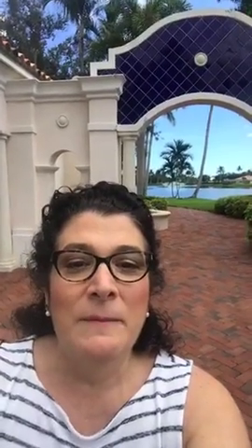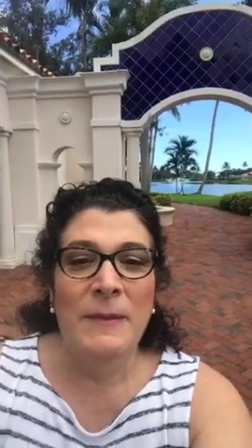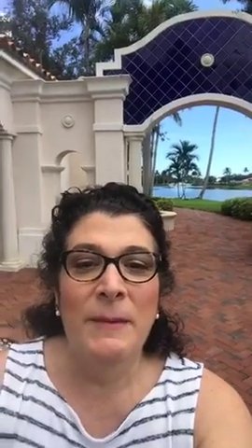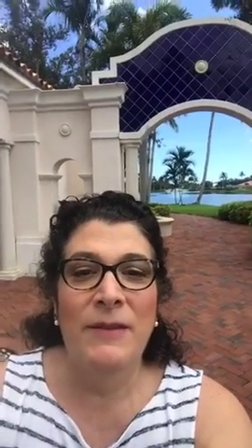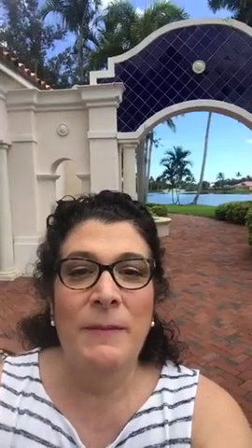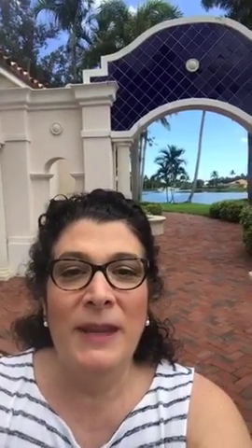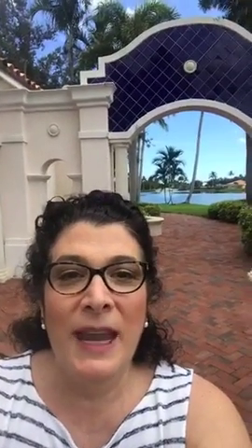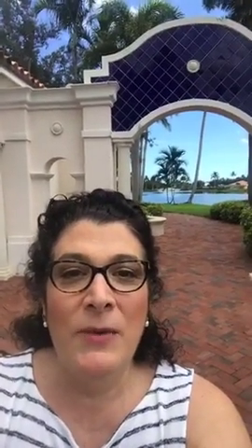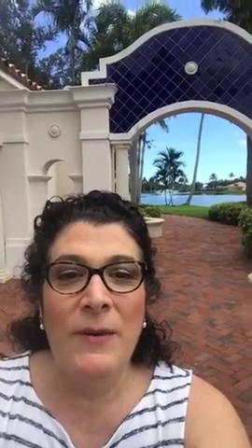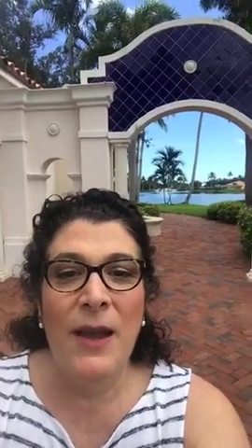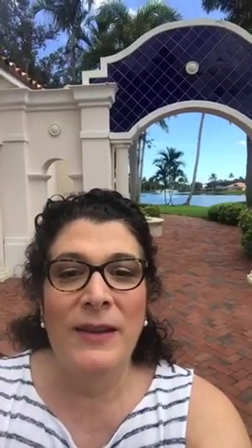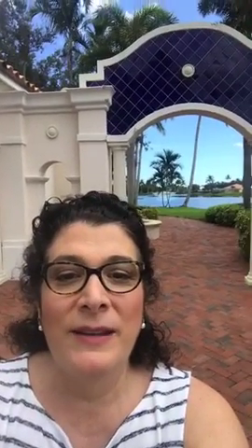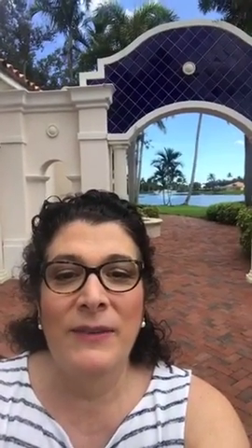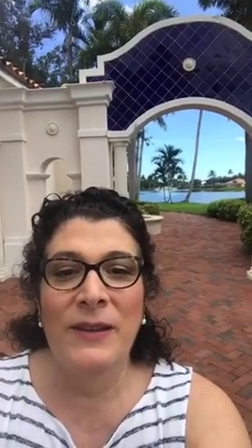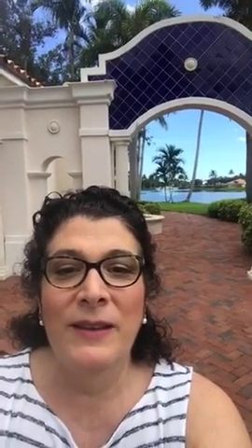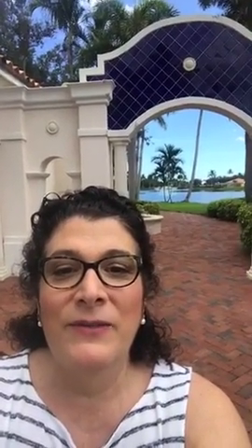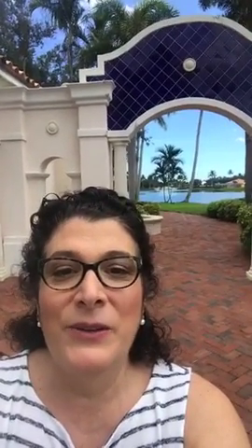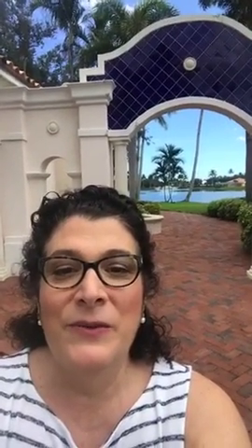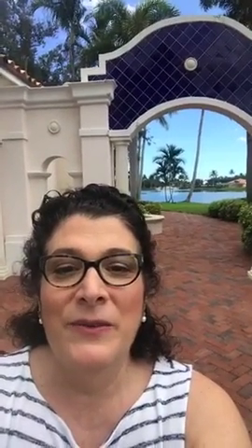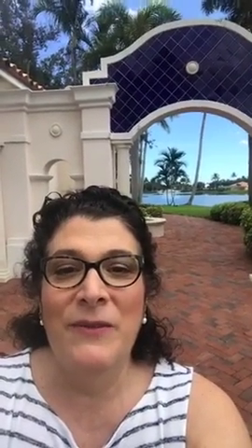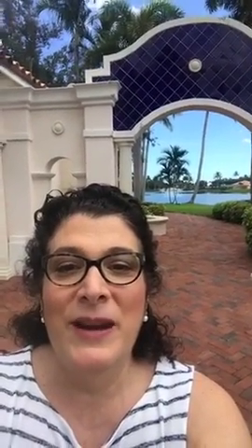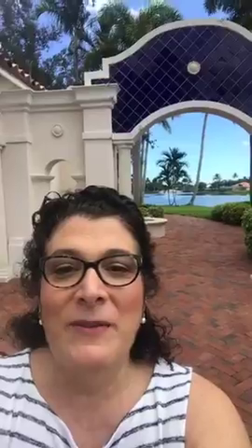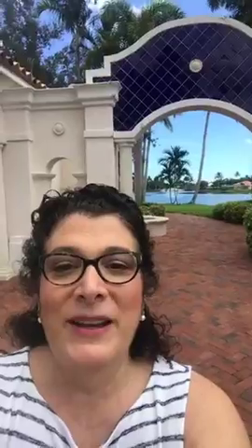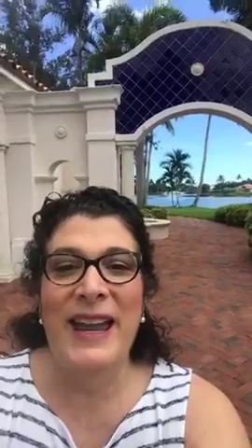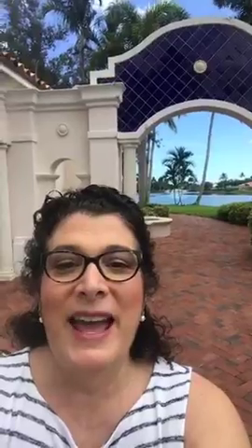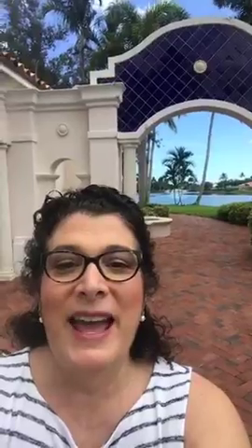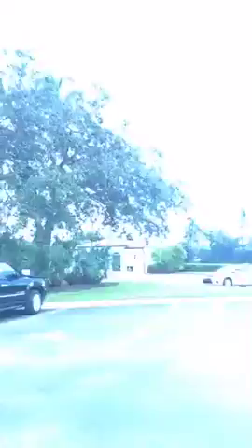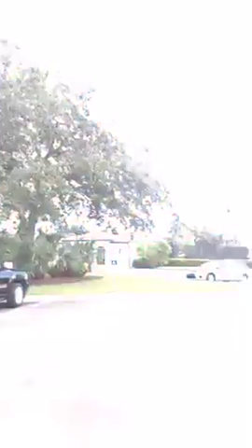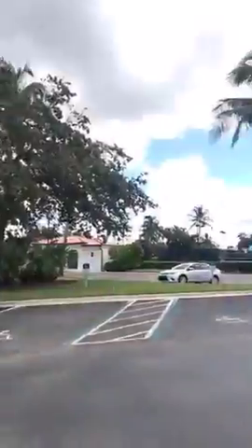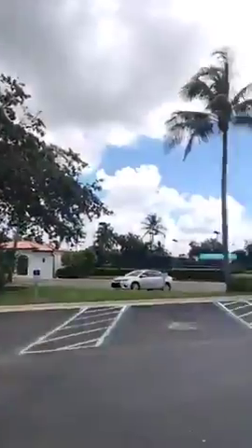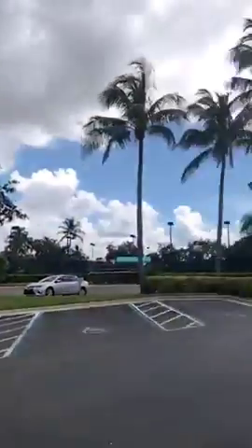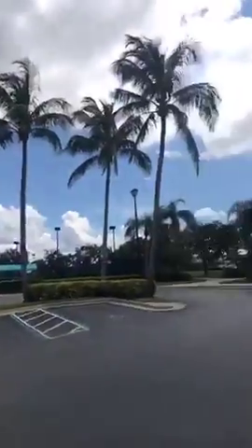I'm gonna flip the camera around and give you a little view of what I'm looking at. Come take a look.